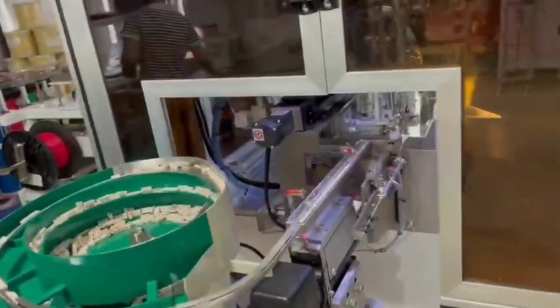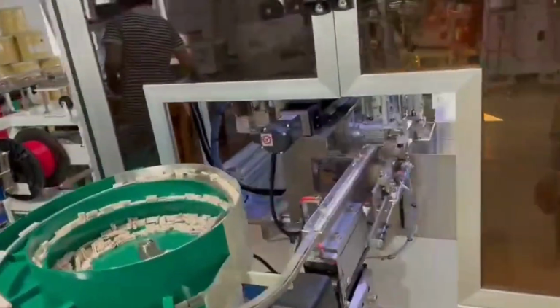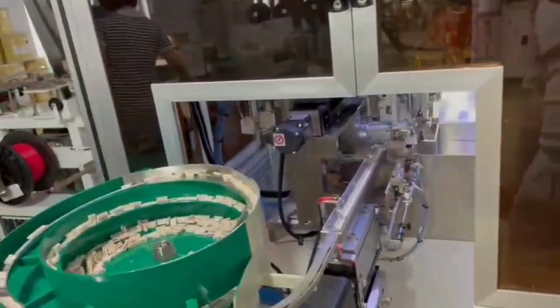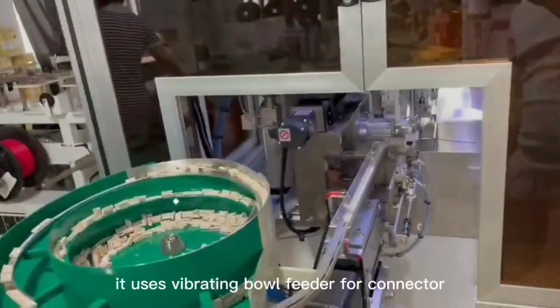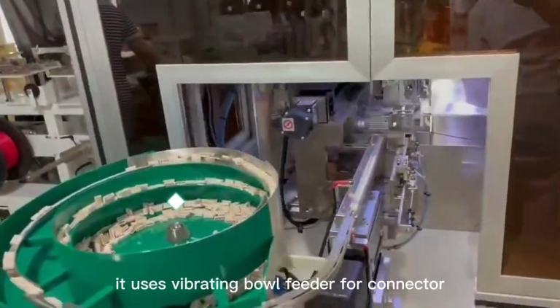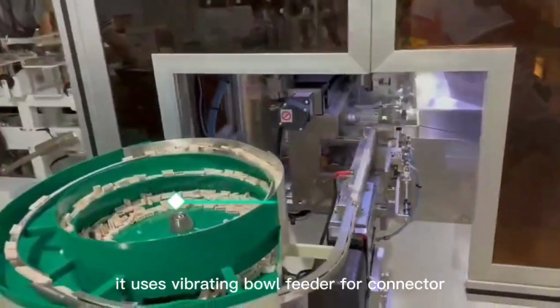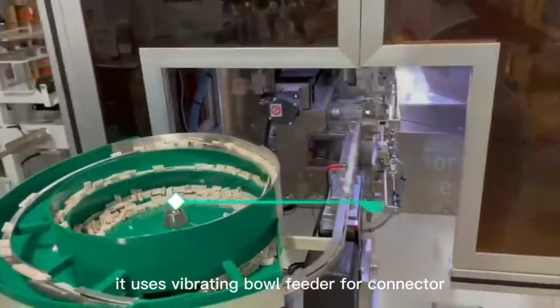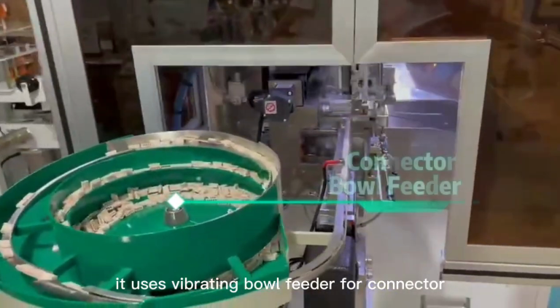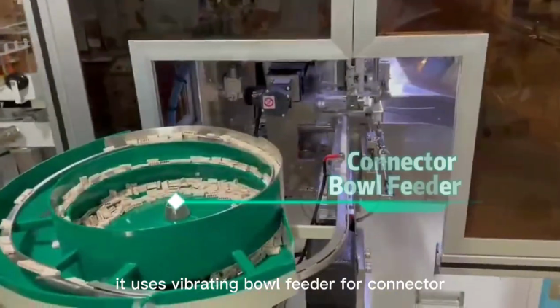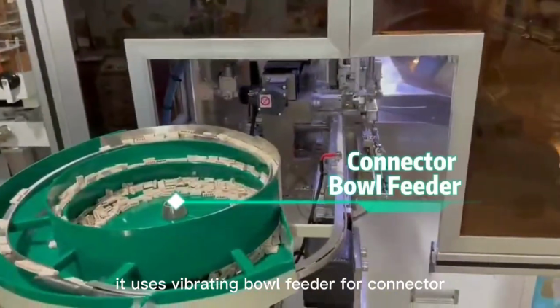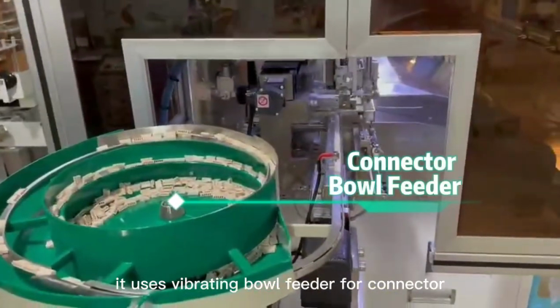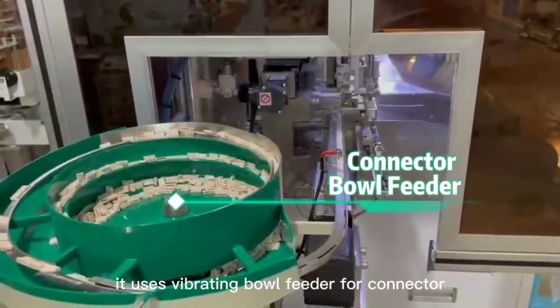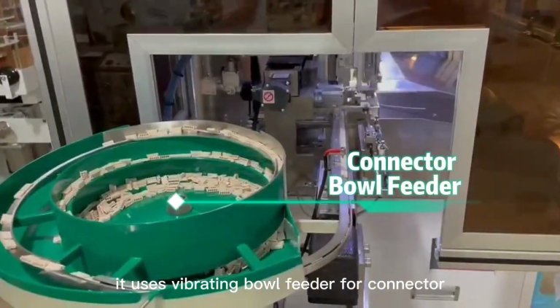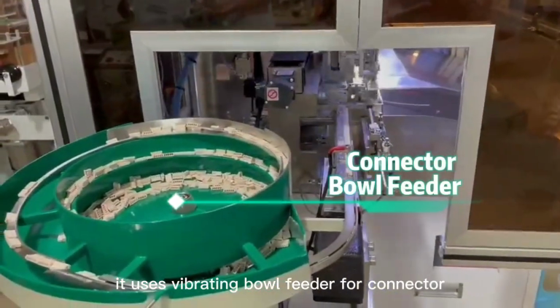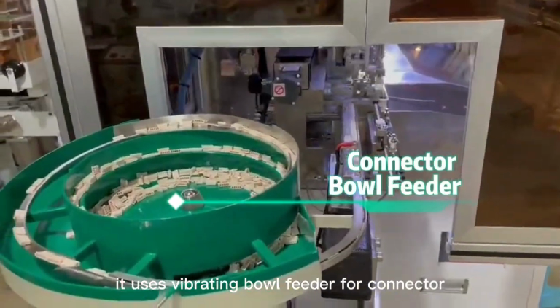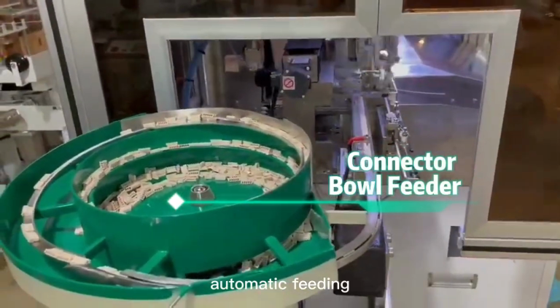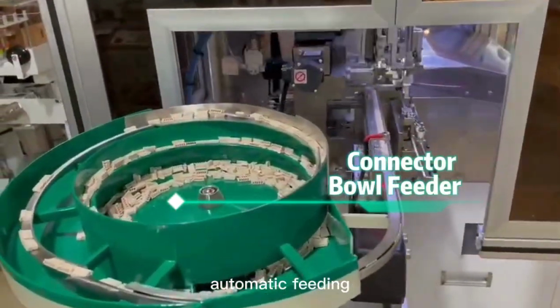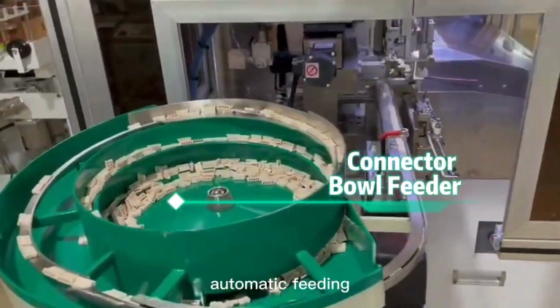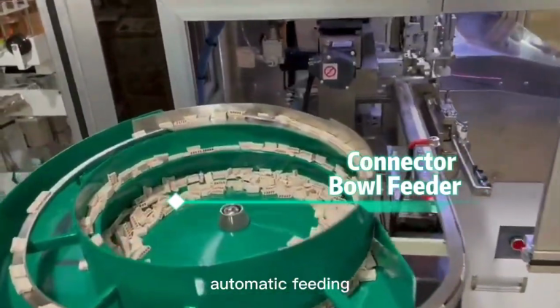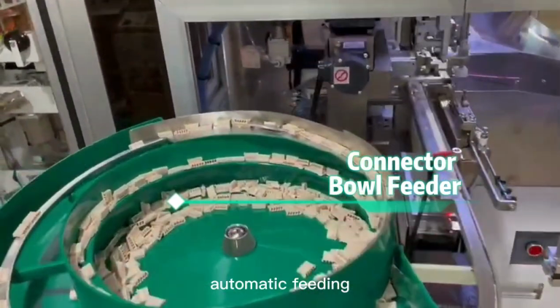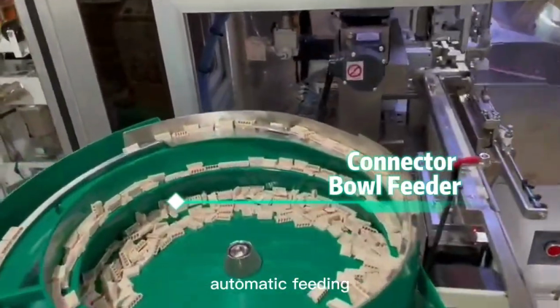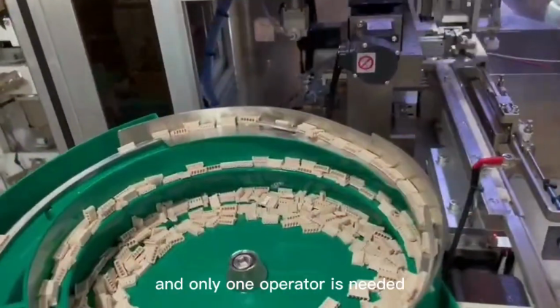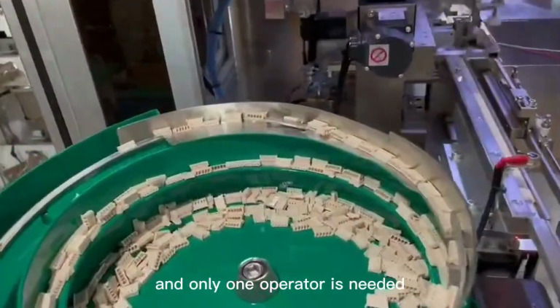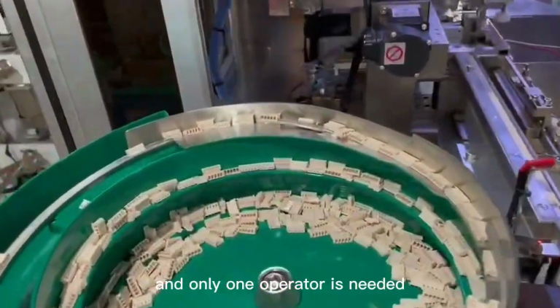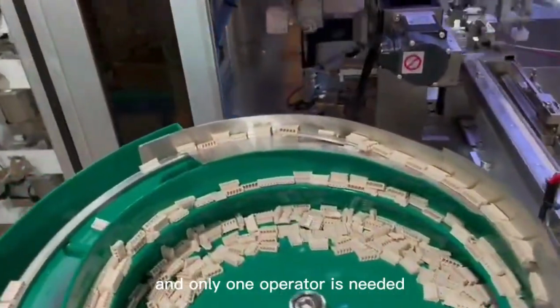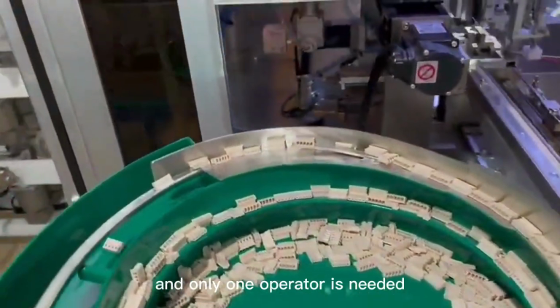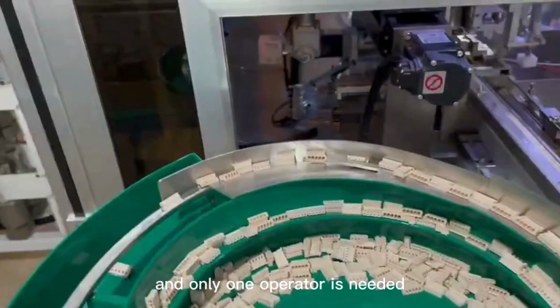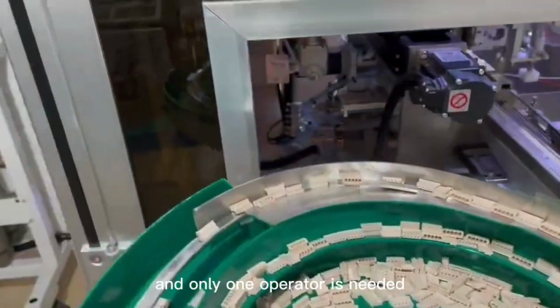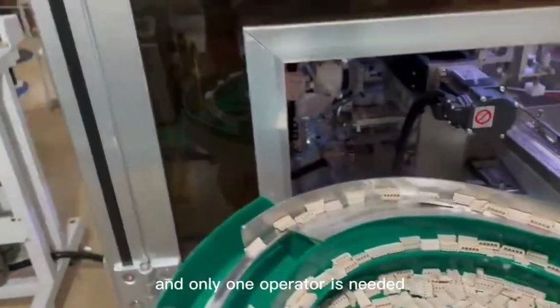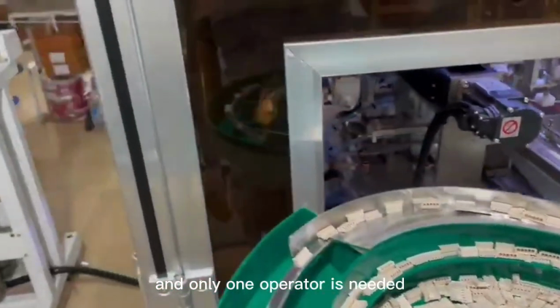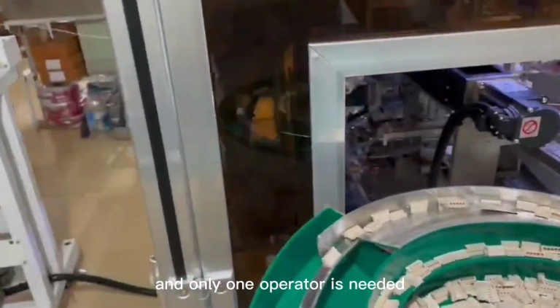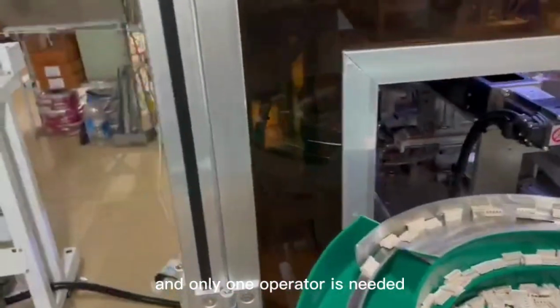It uses a vibrating bowl feeder for connector automatic feeding, and only one operator is needed.